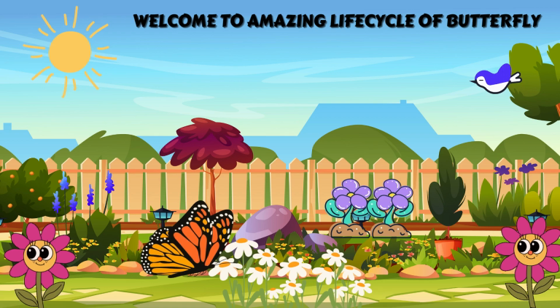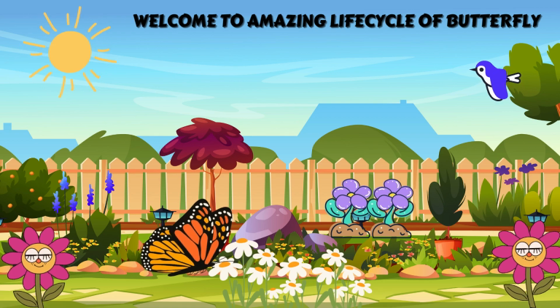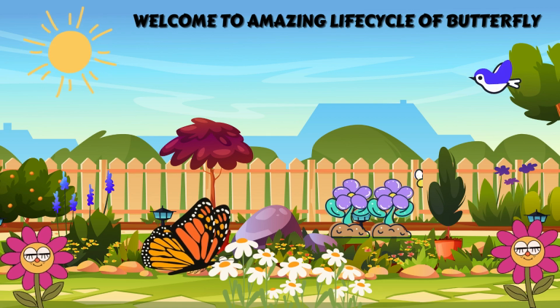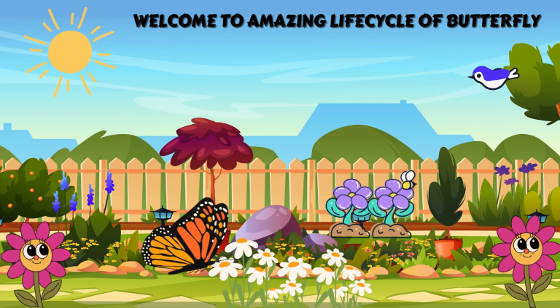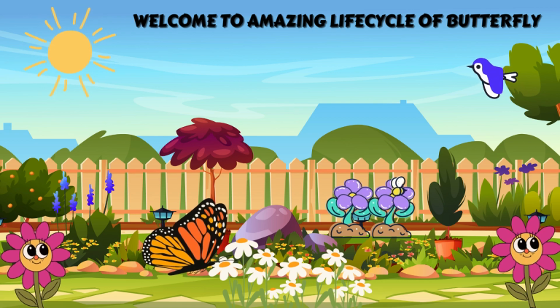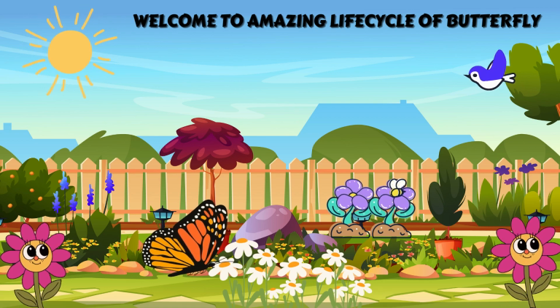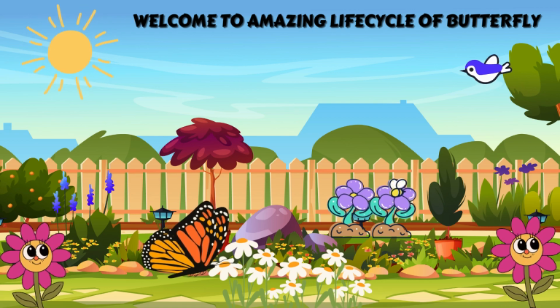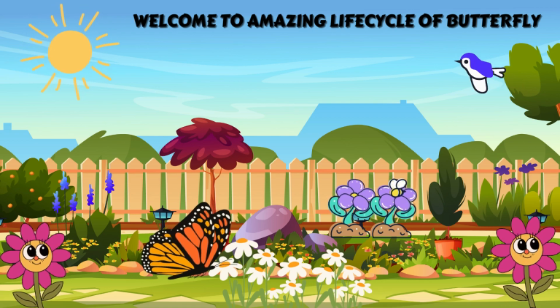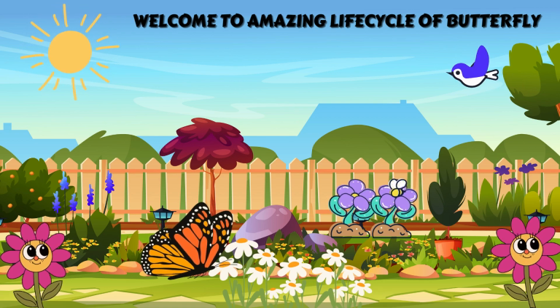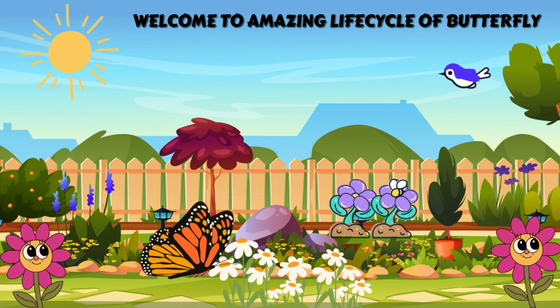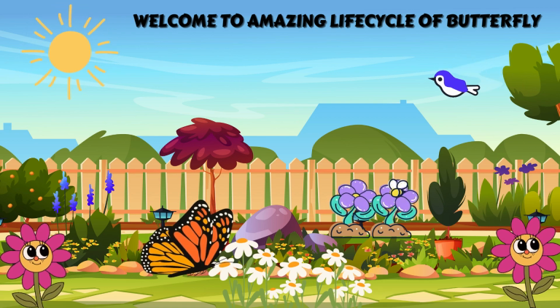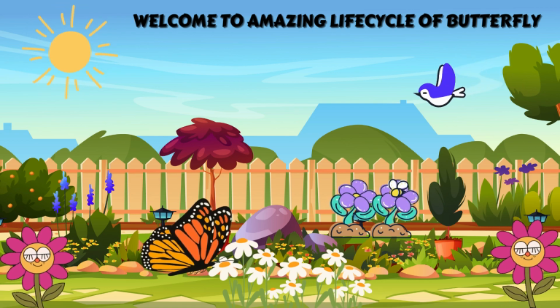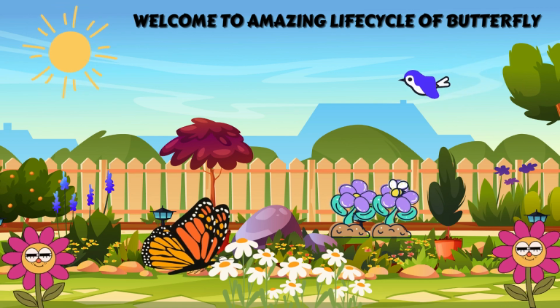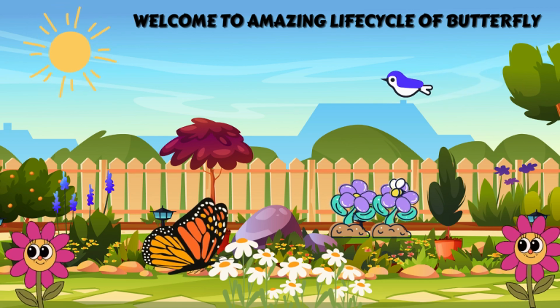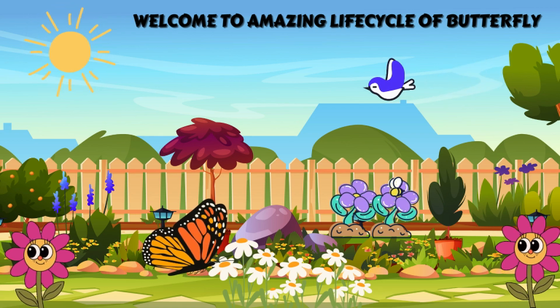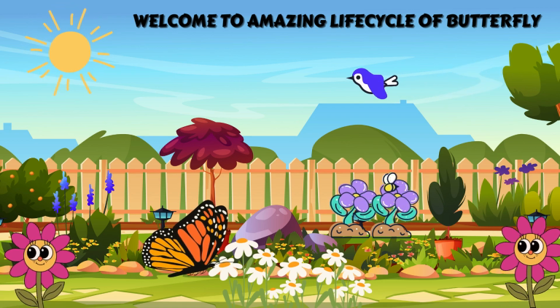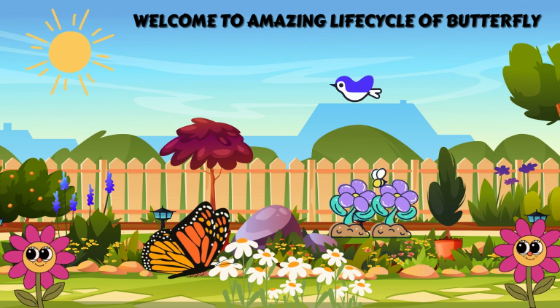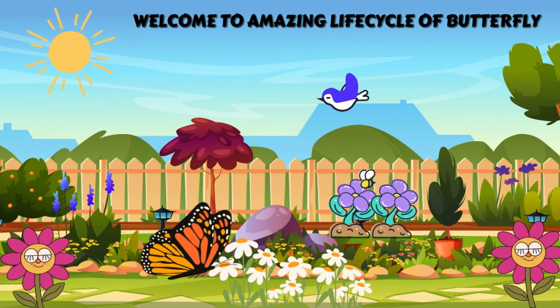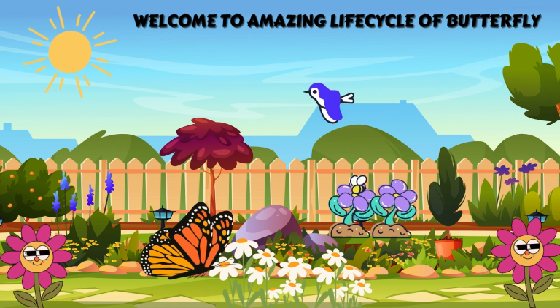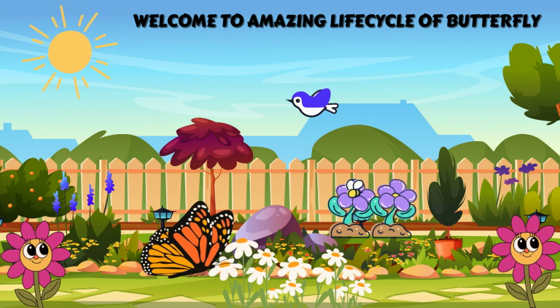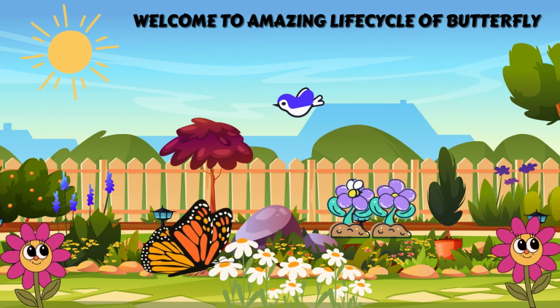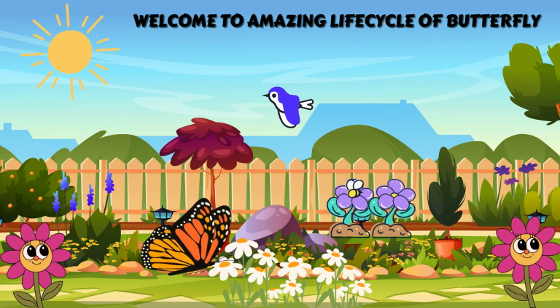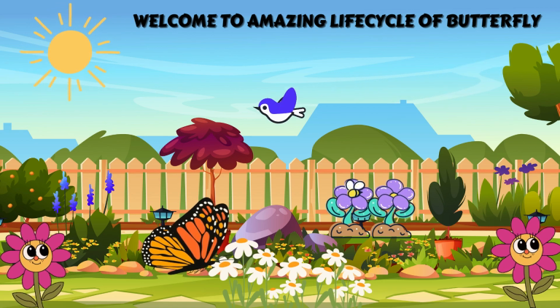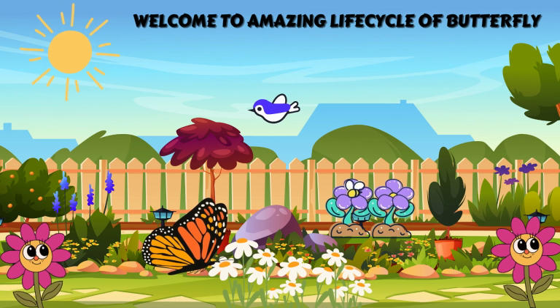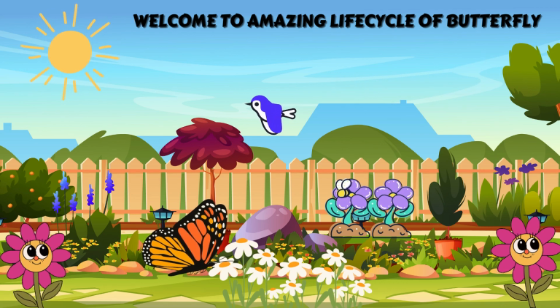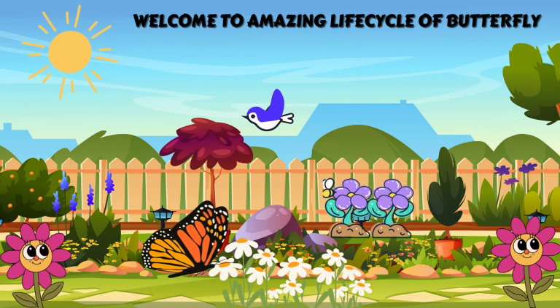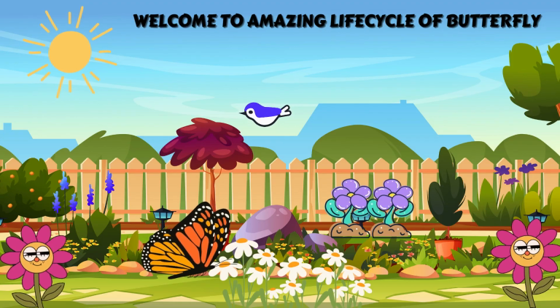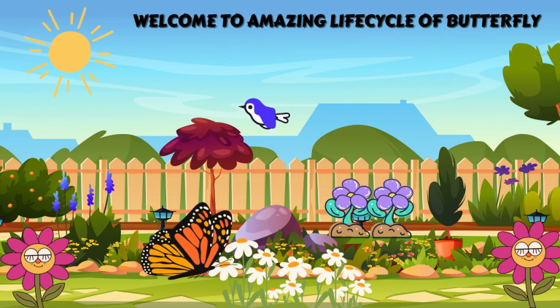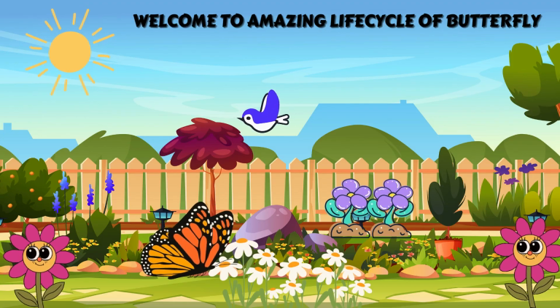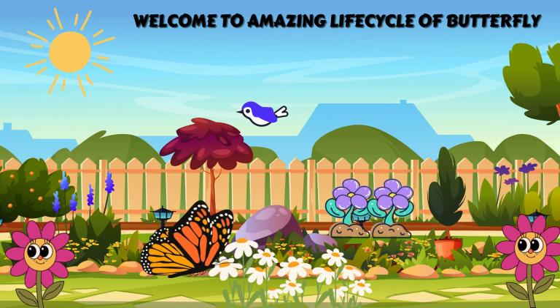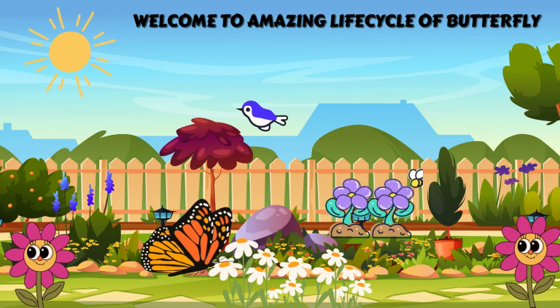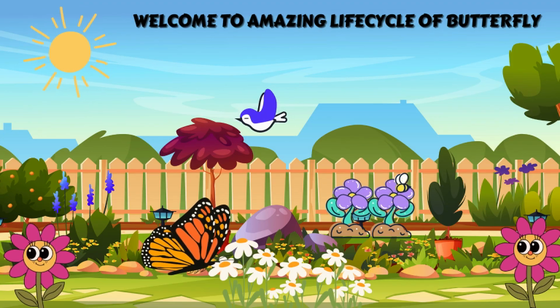Hi kids! Today we're going to learn about how a butterfly grows from a tiny egg into a beautiful butterfly.